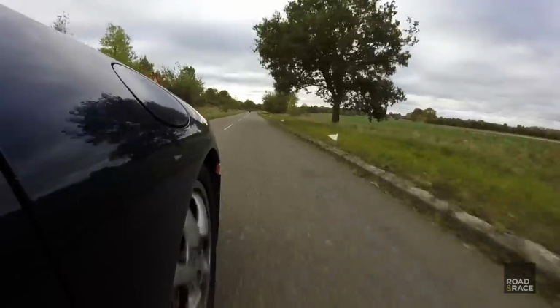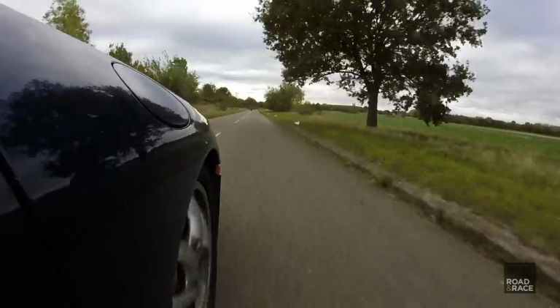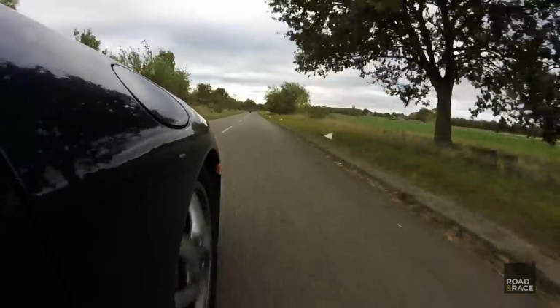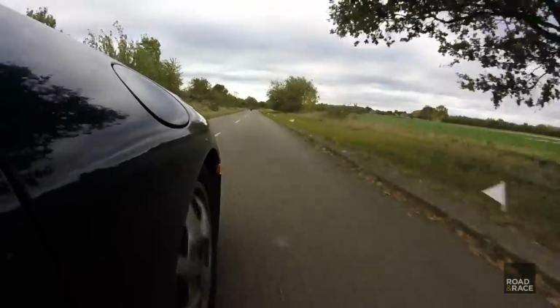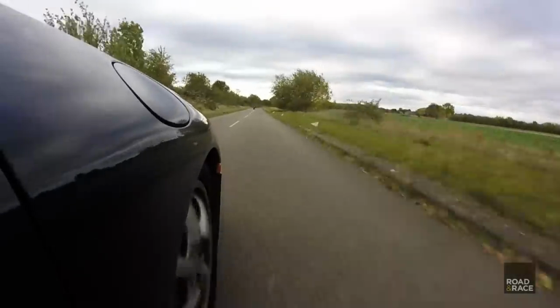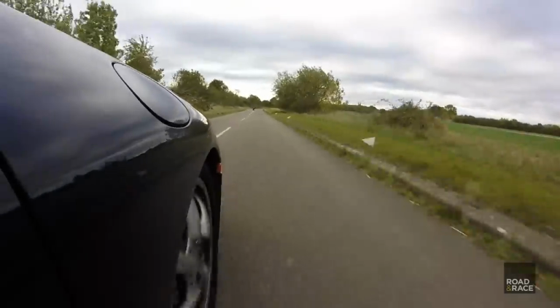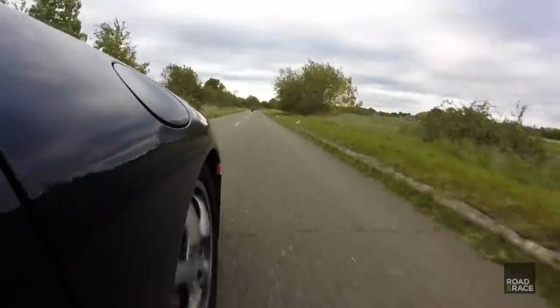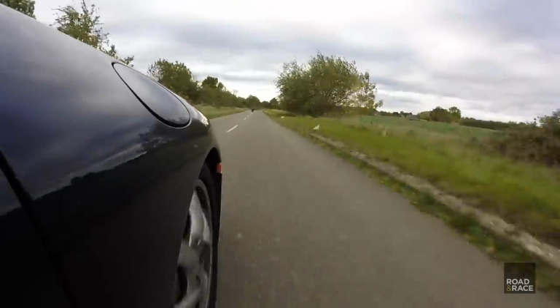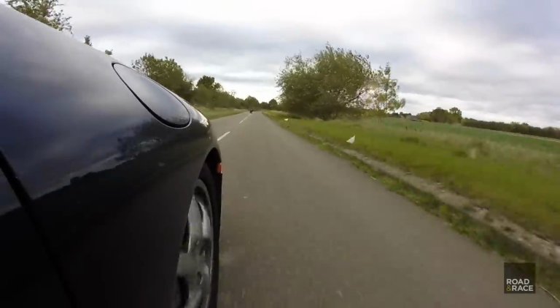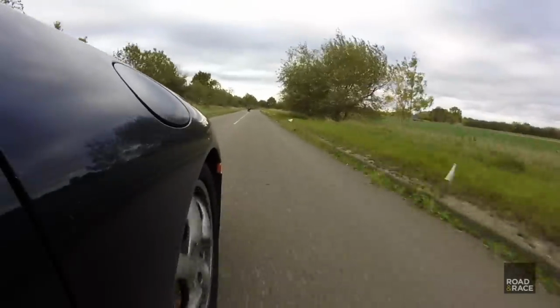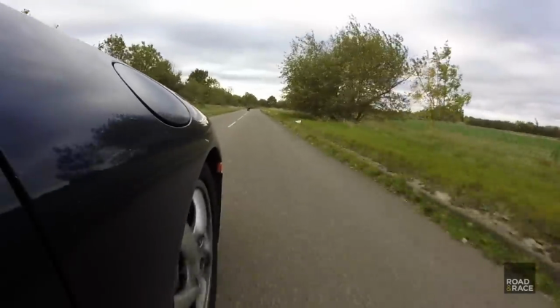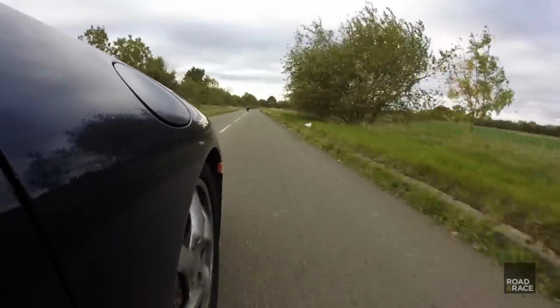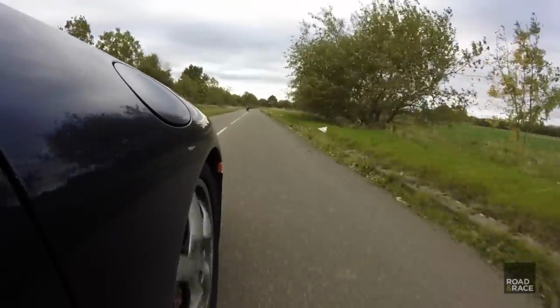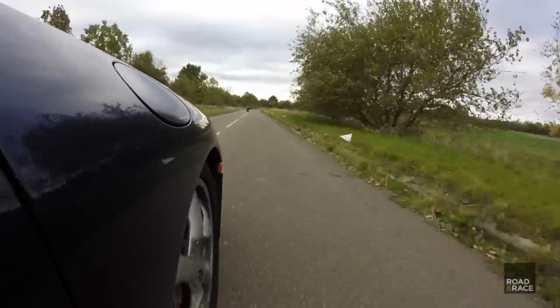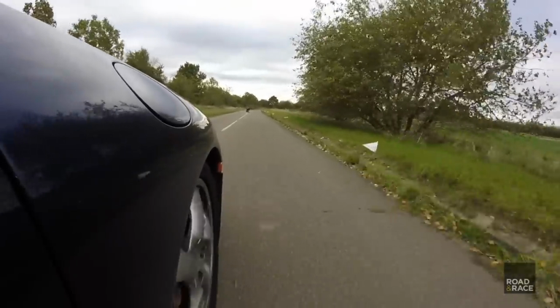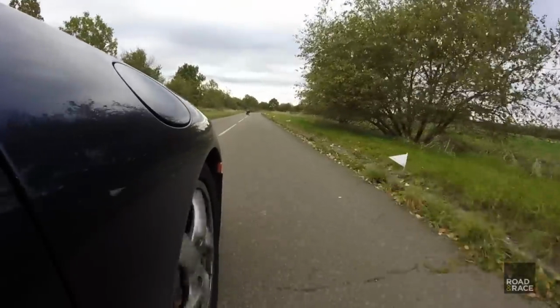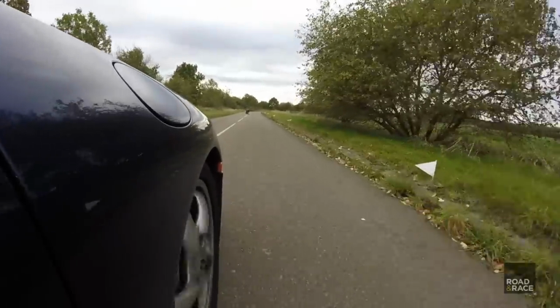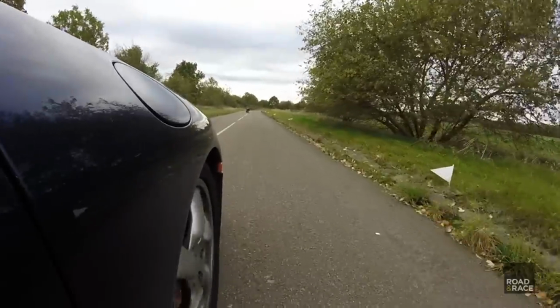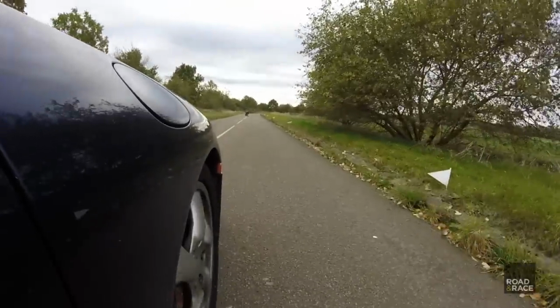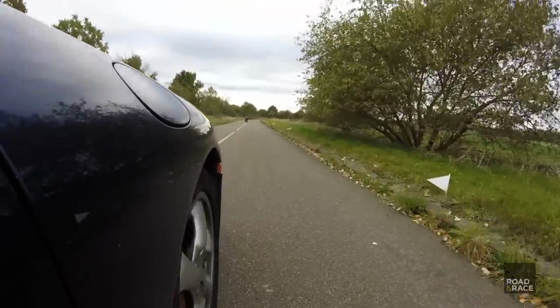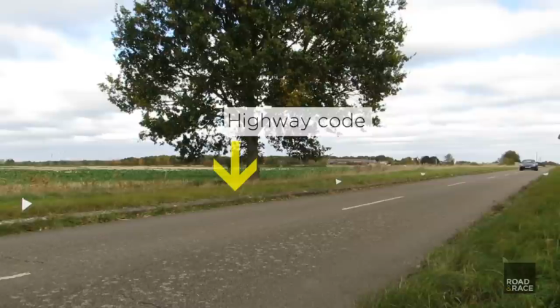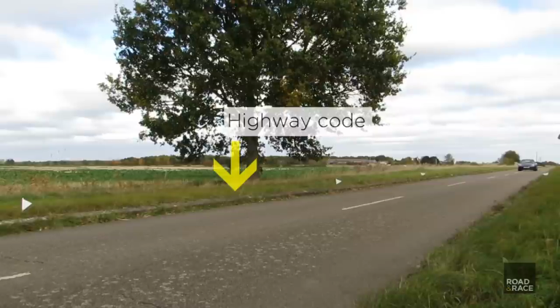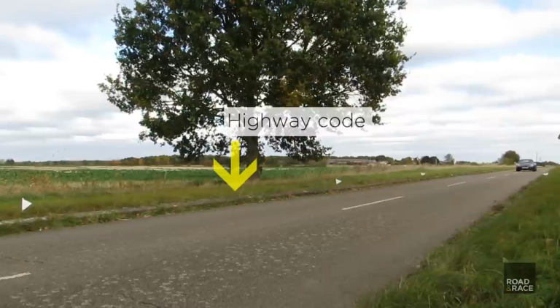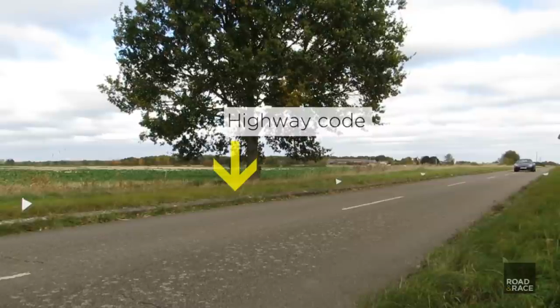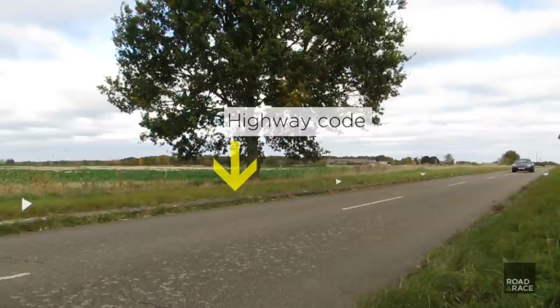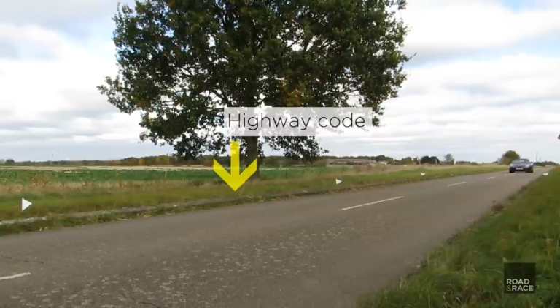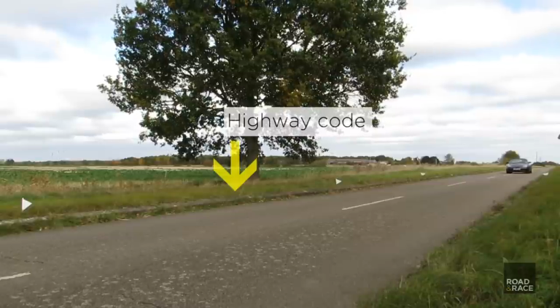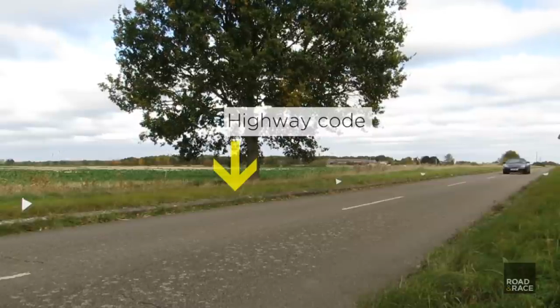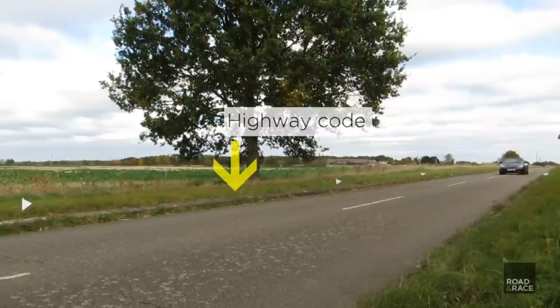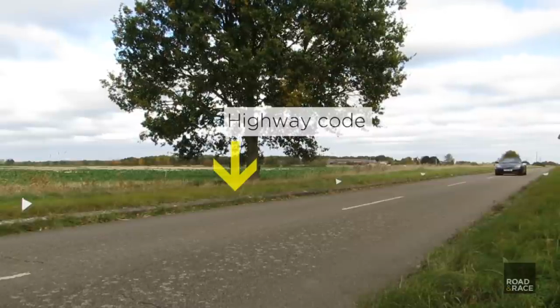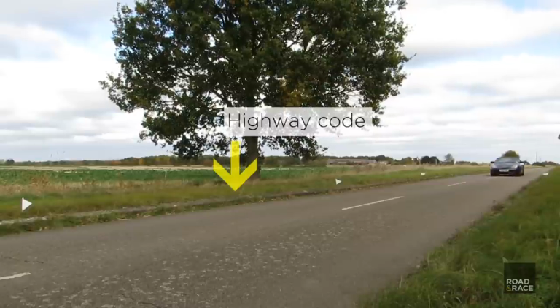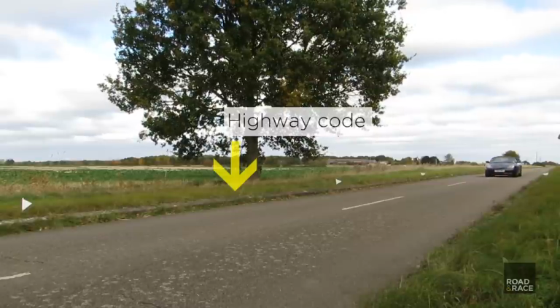This time on Road and Race, we test how quickly you can stop in real life compared to what it says in the Highway Code.